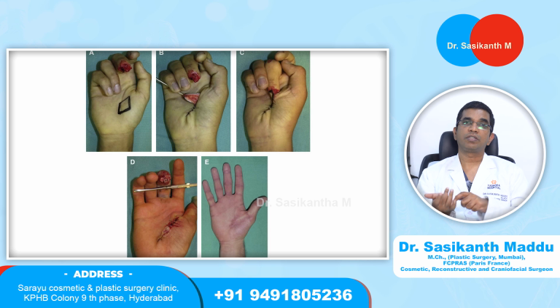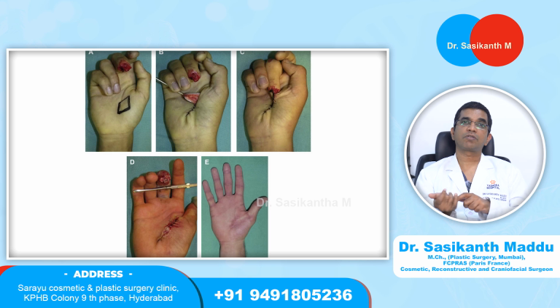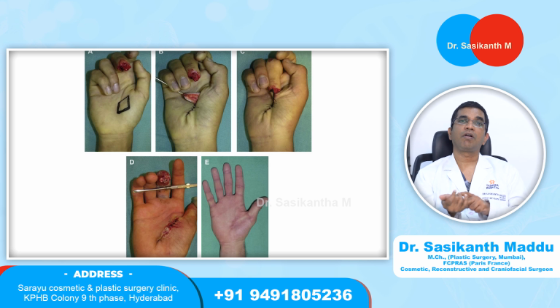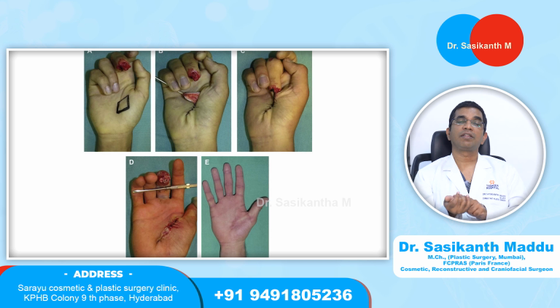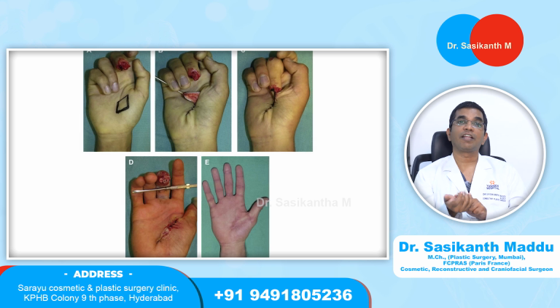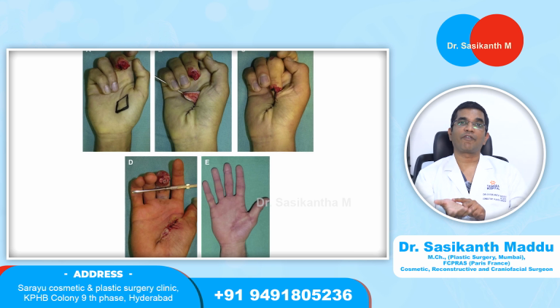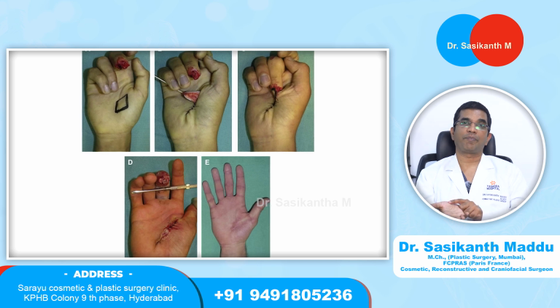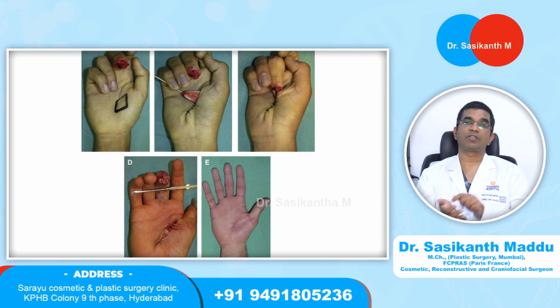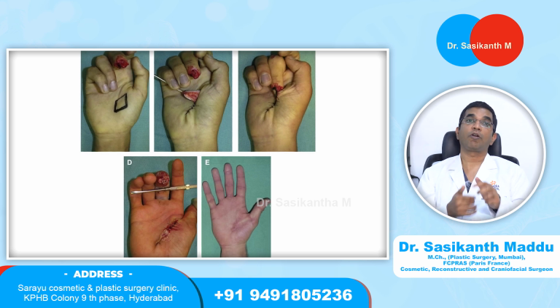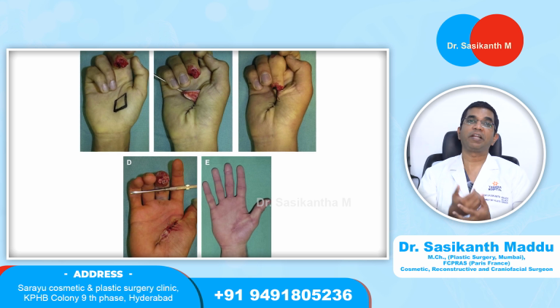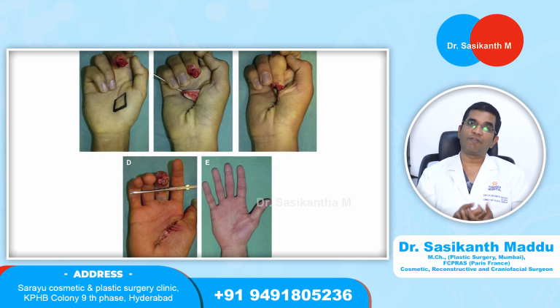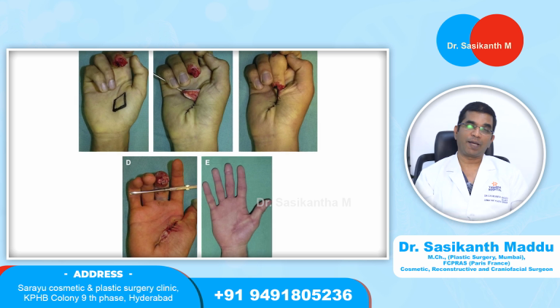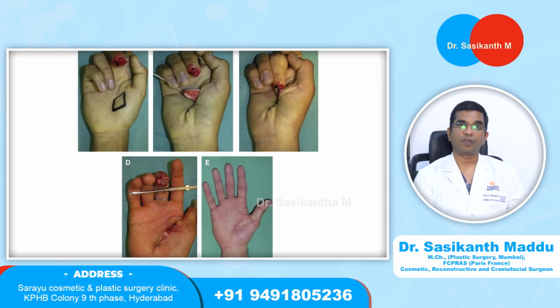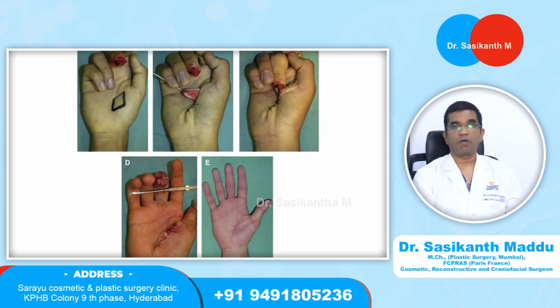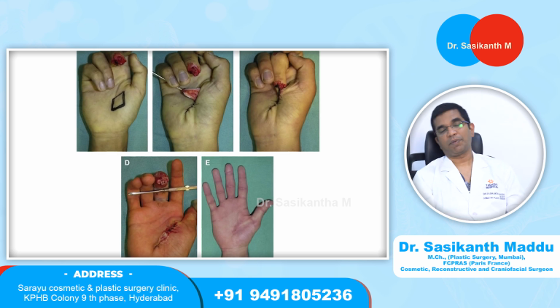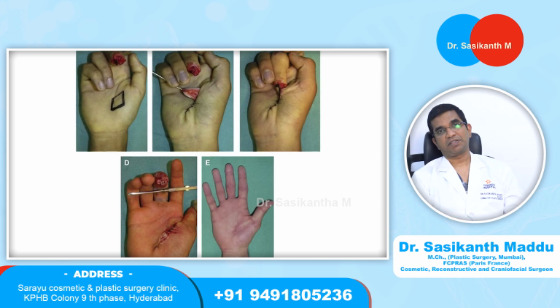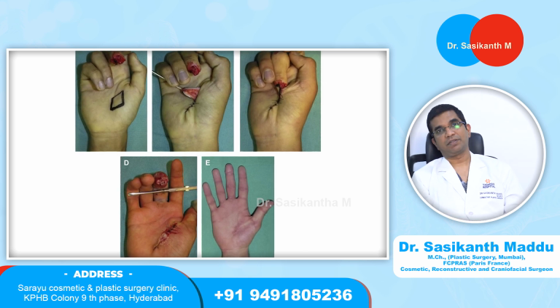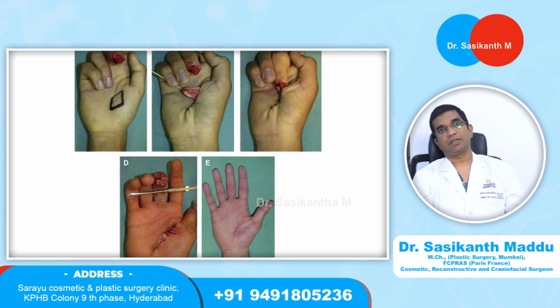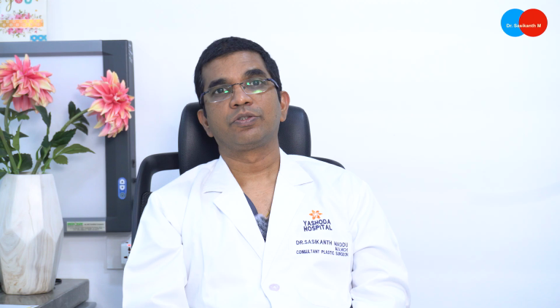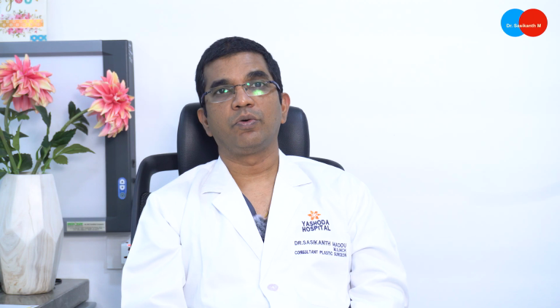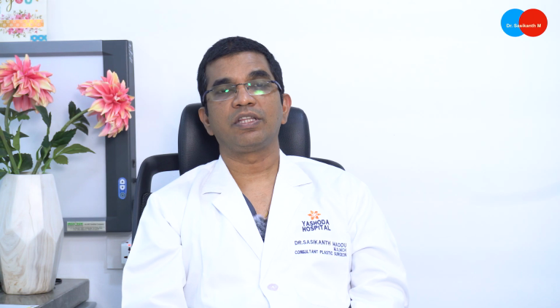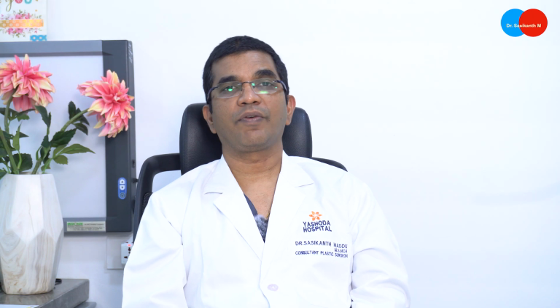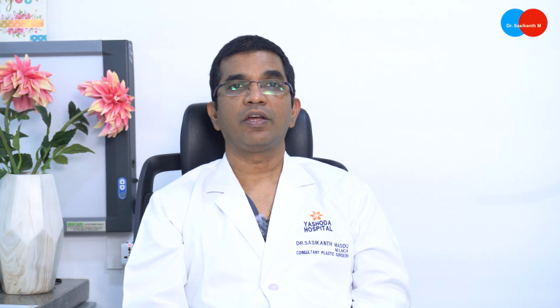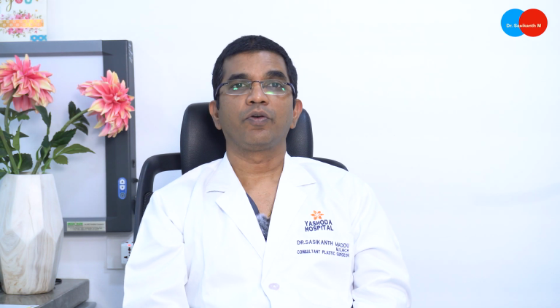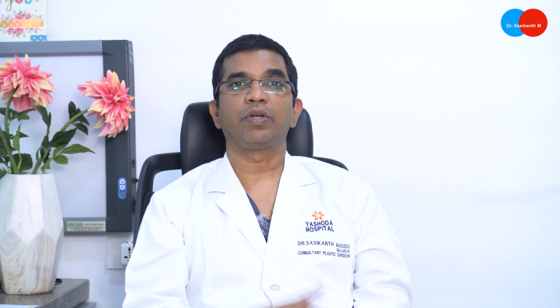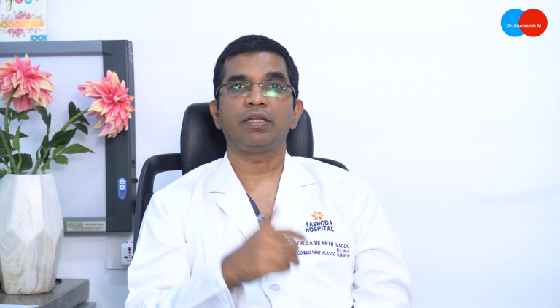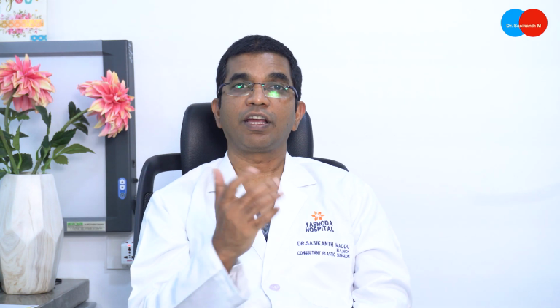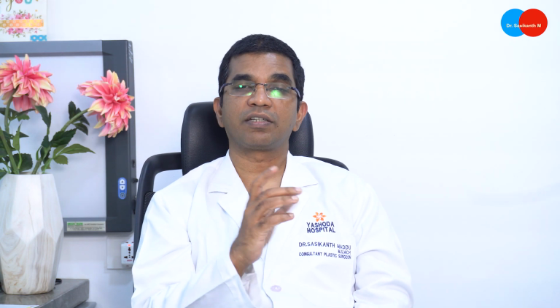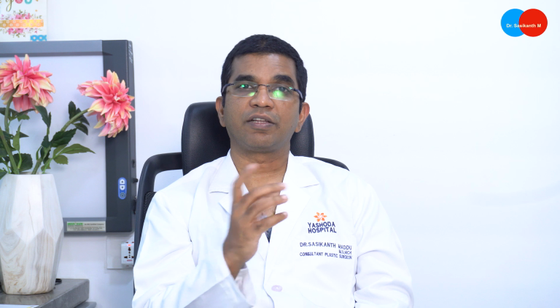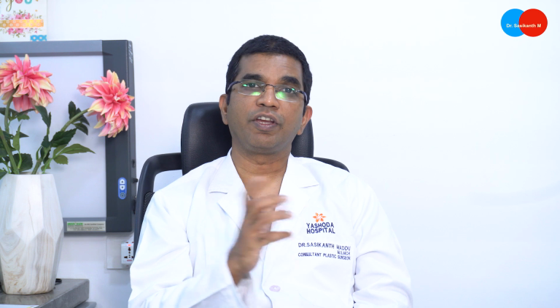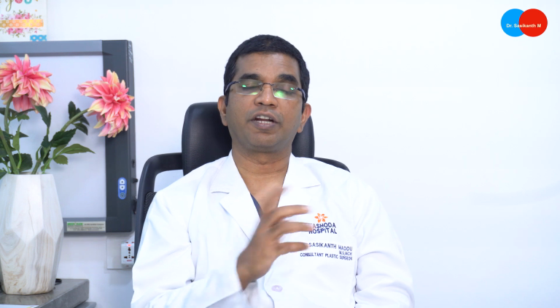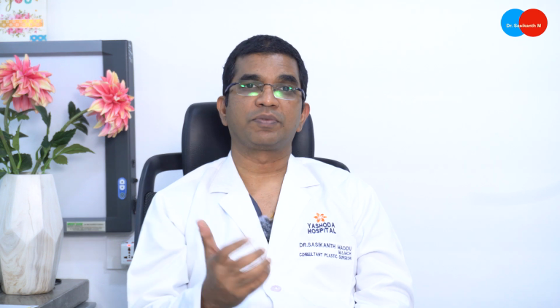This is called the thenar flap — these are called pedicle flaps in plastic surgery. In this way, we reconstruct the finger tips.